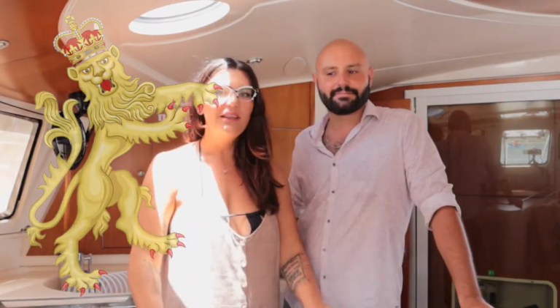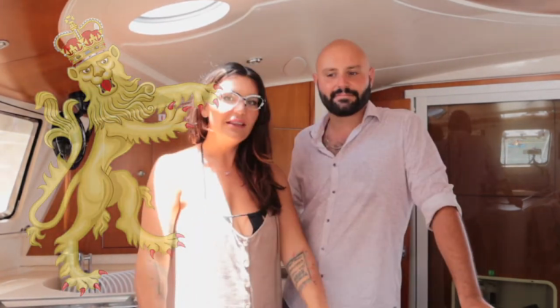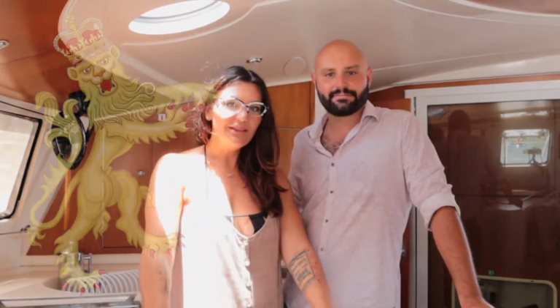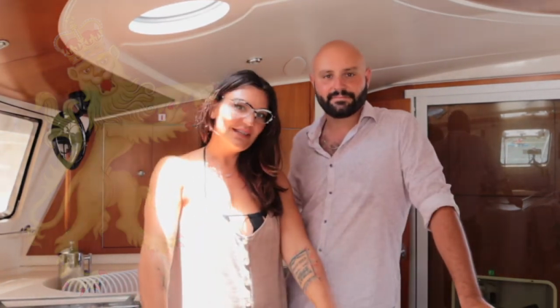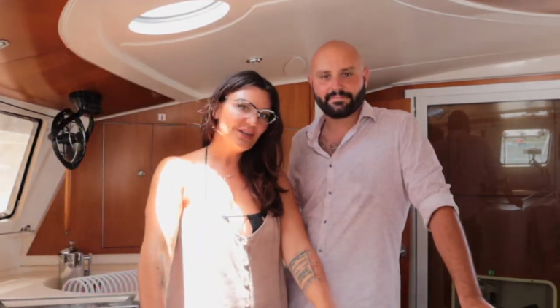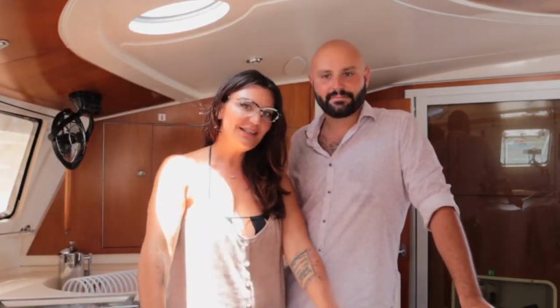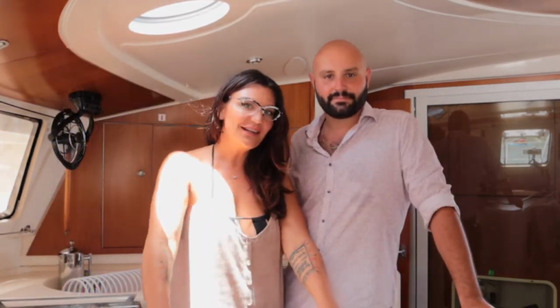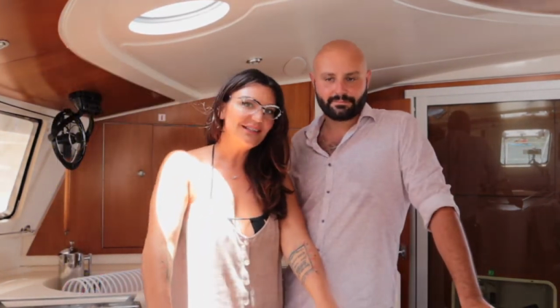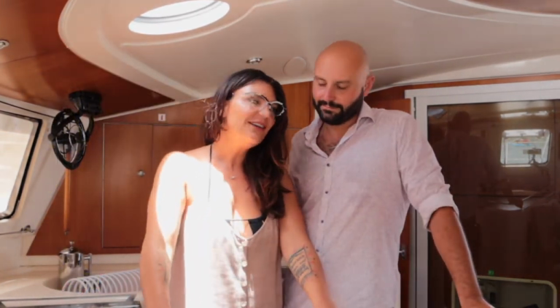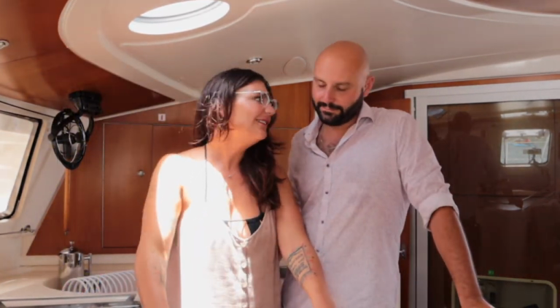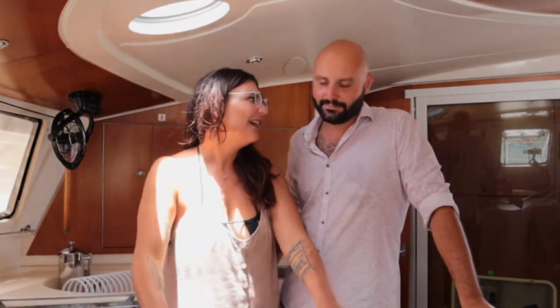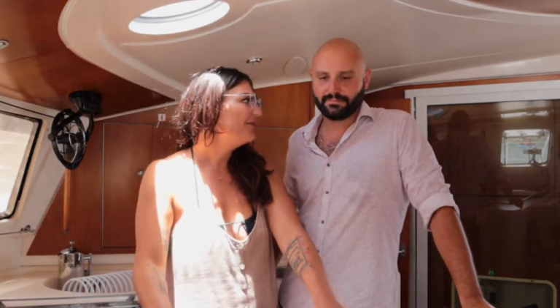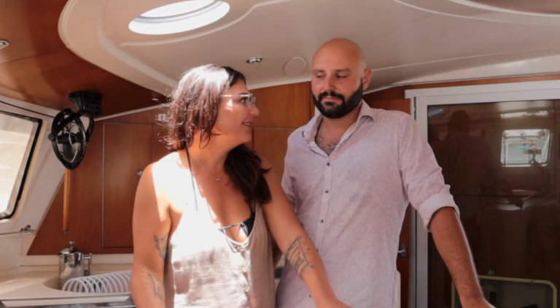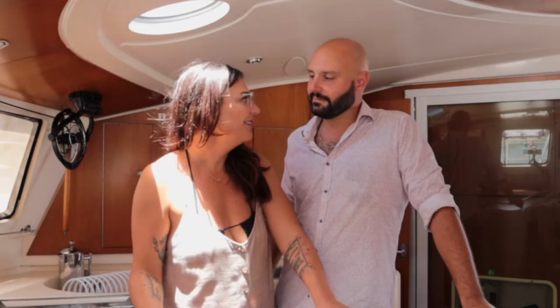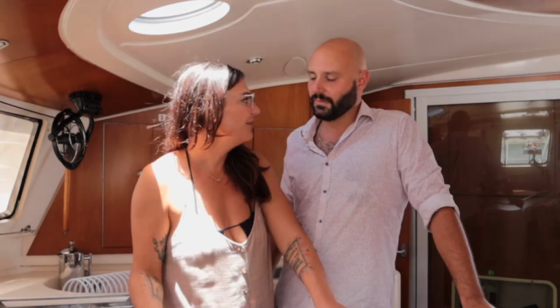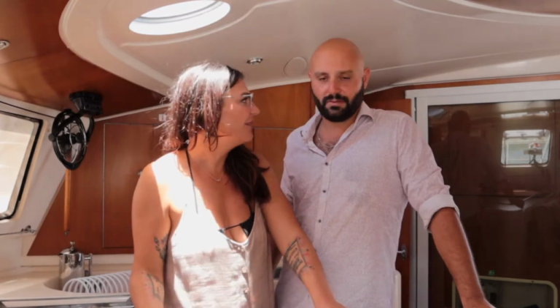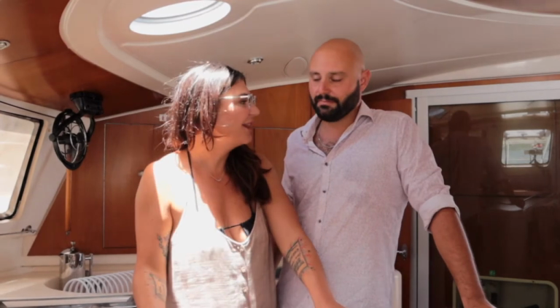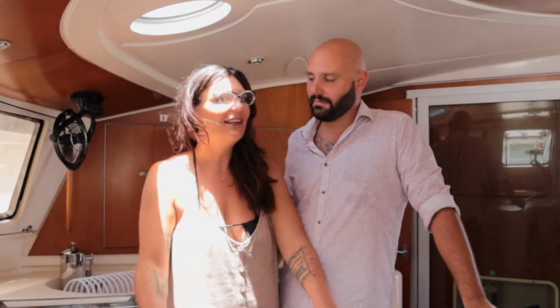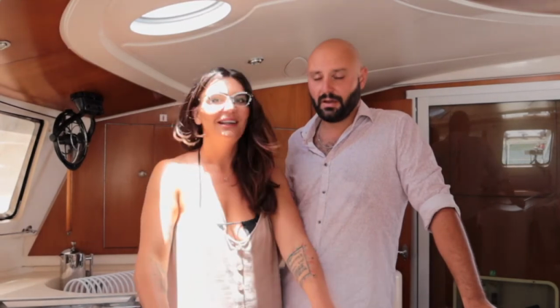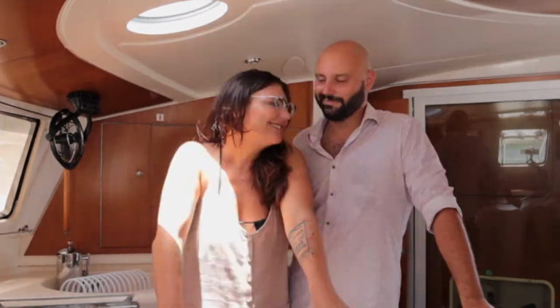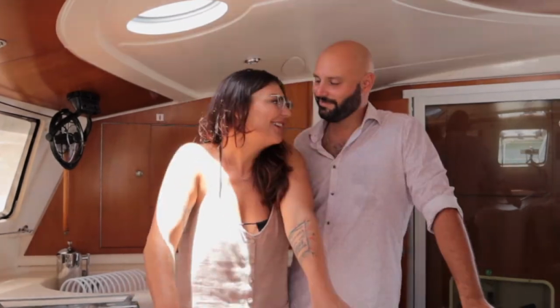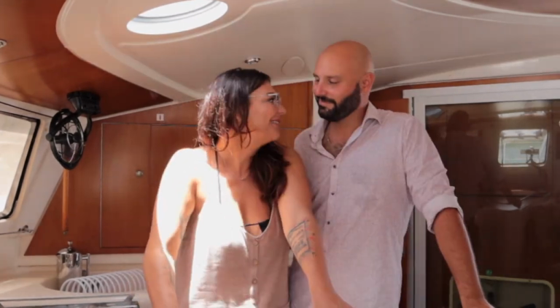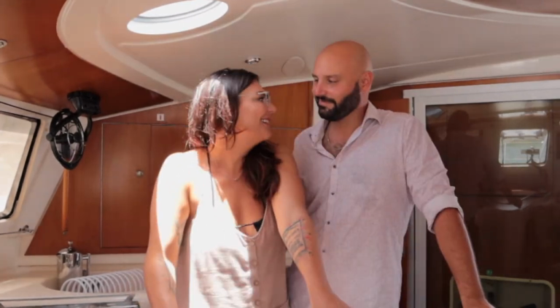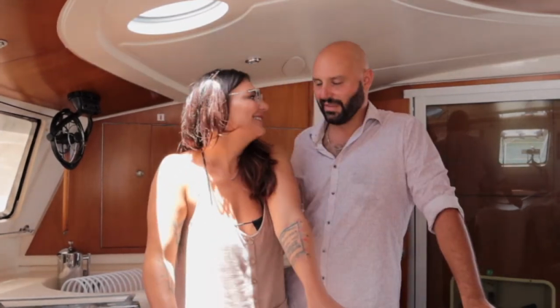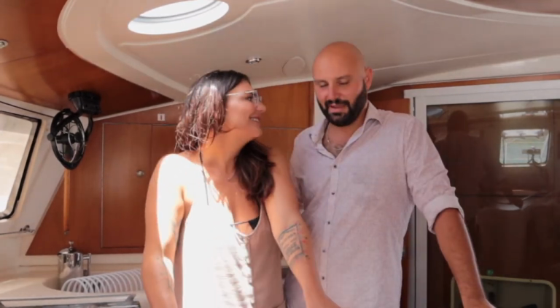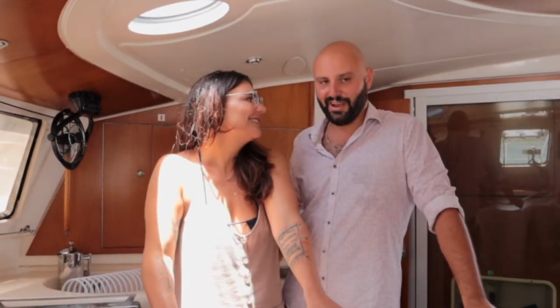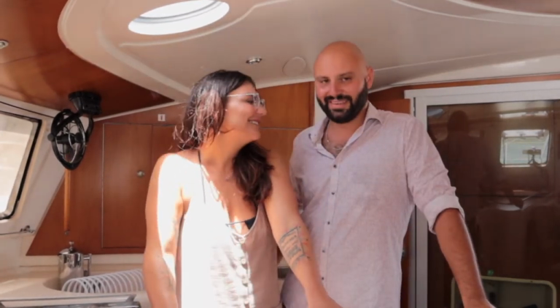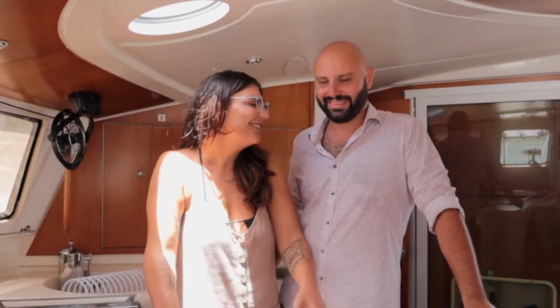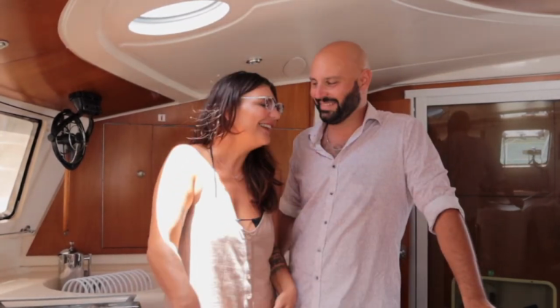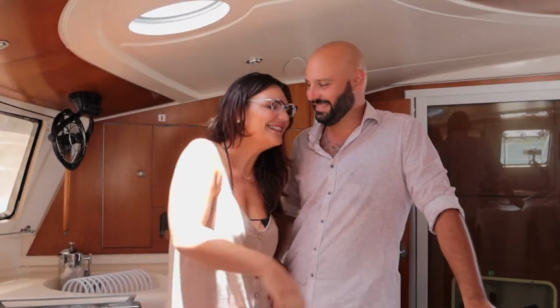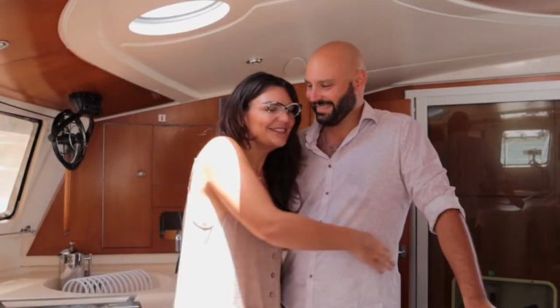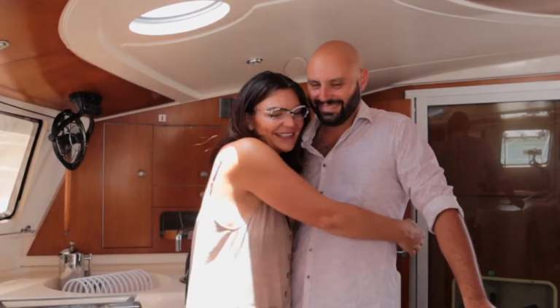Neither of us have tried this cocktail ever. We've never made it. Are you ready? I'm ready. Okay, let's do it!